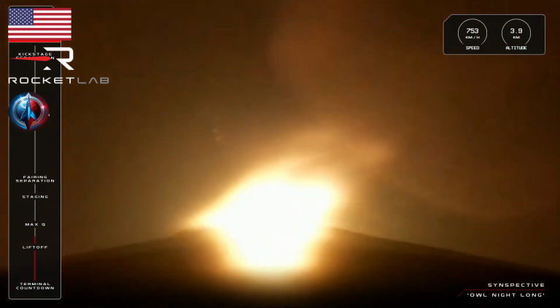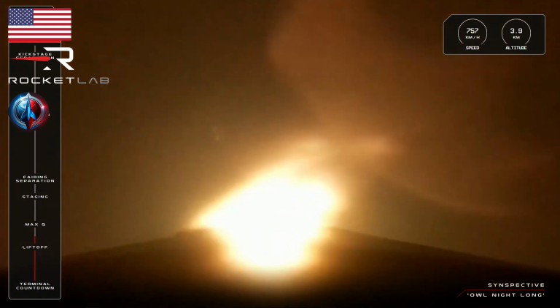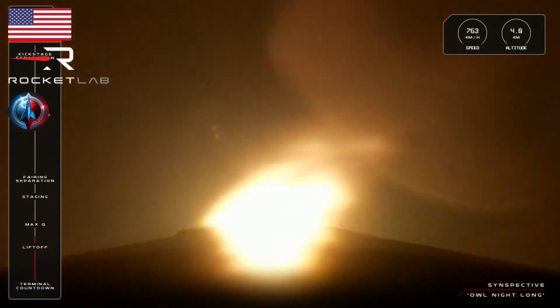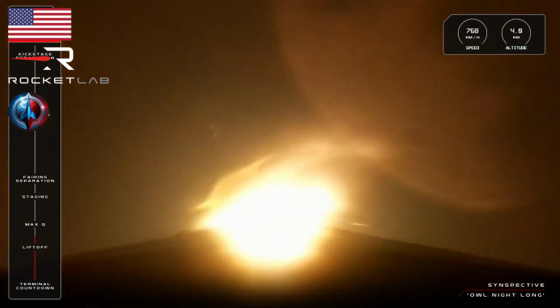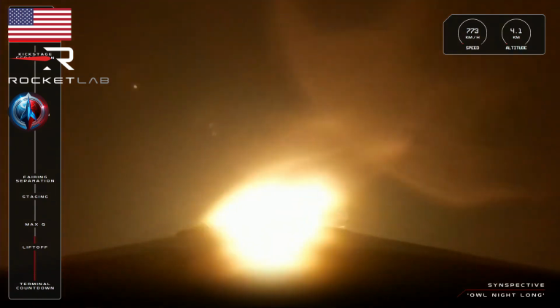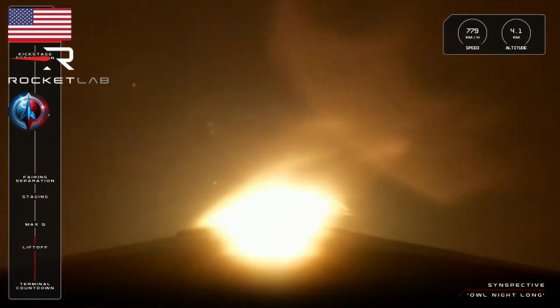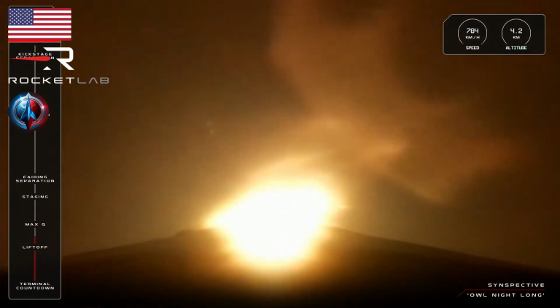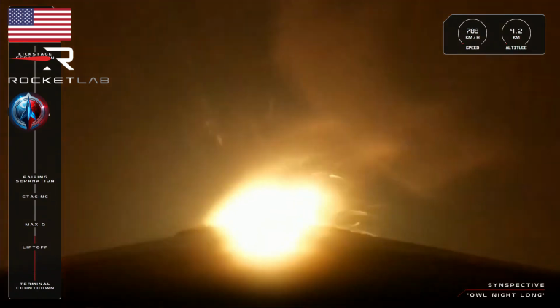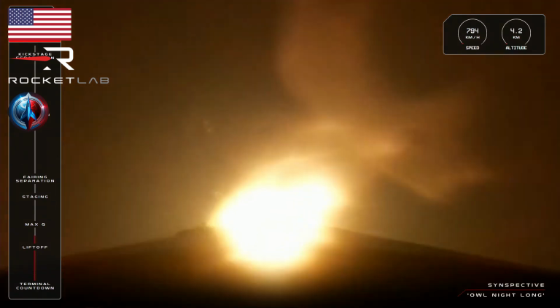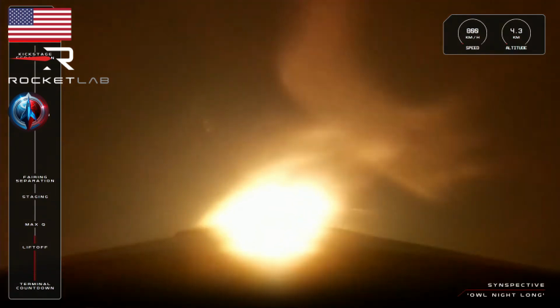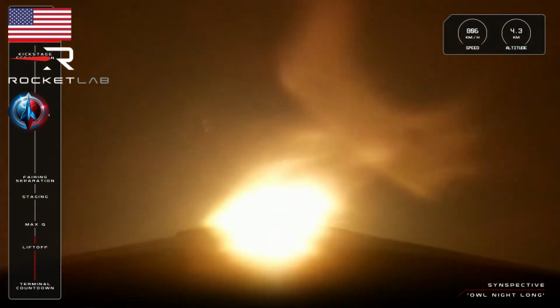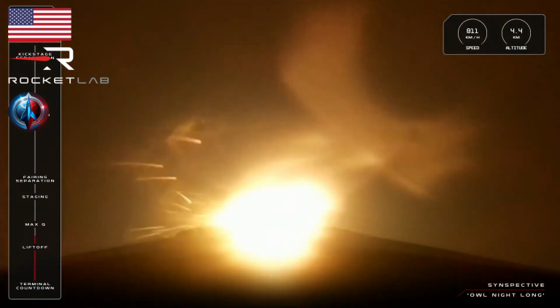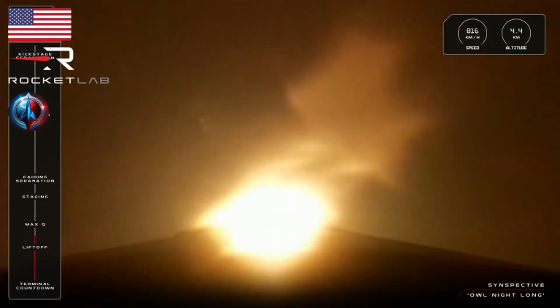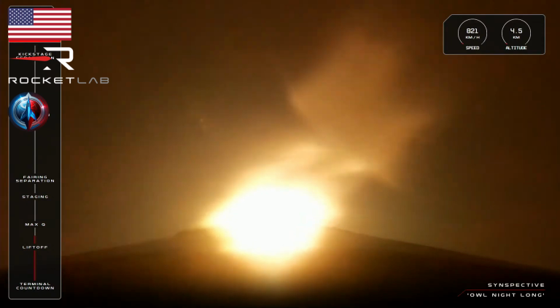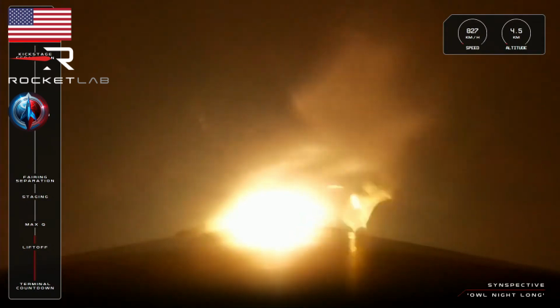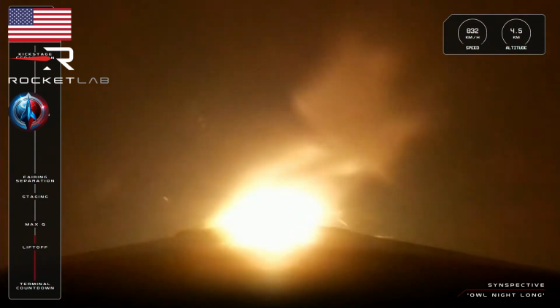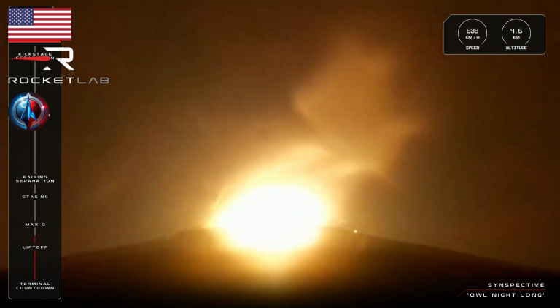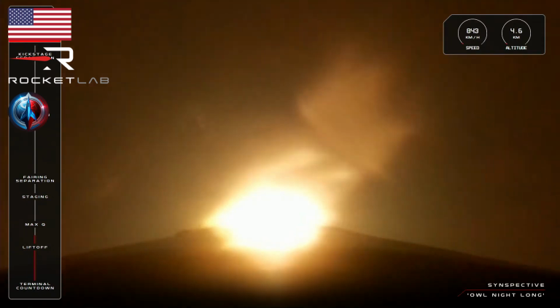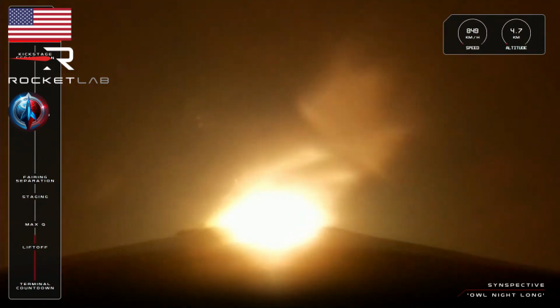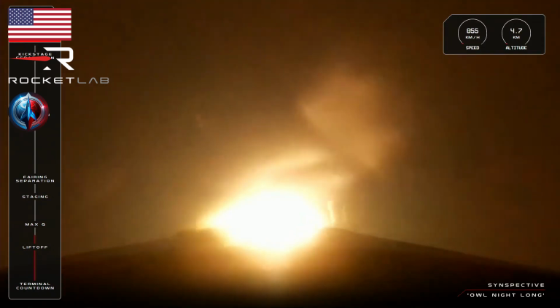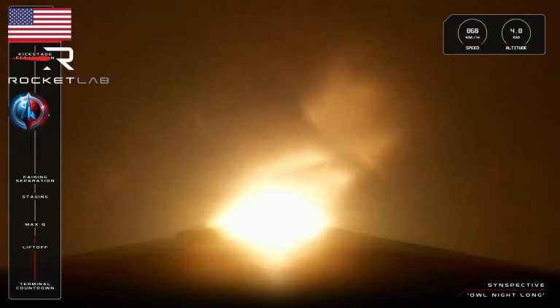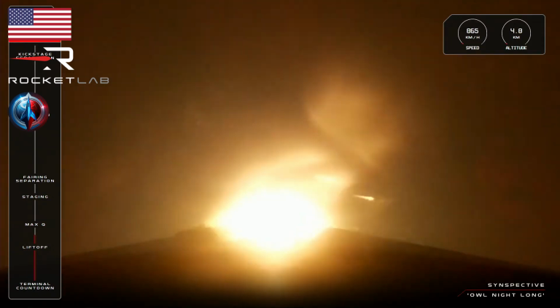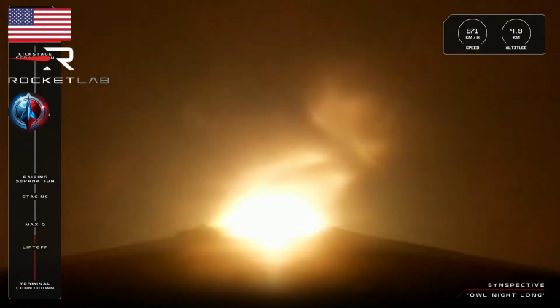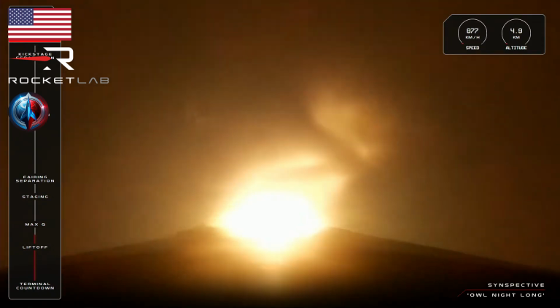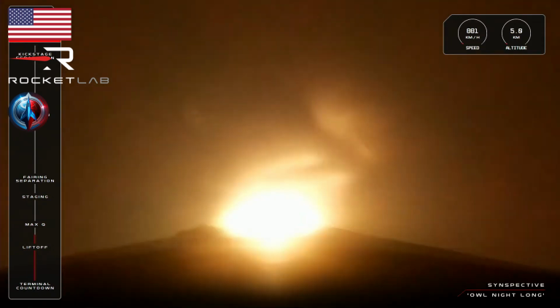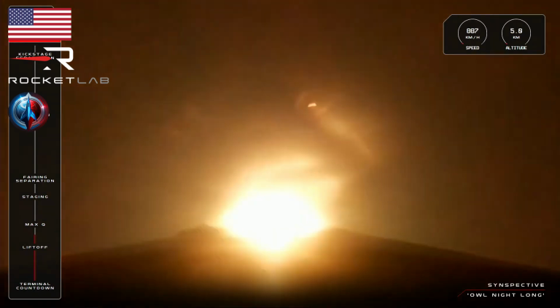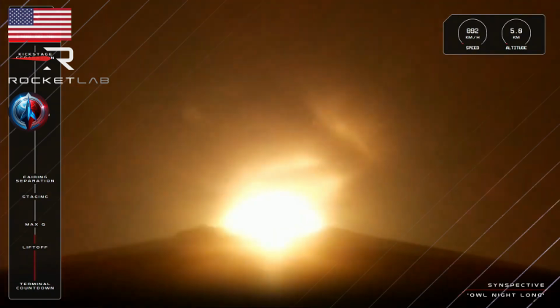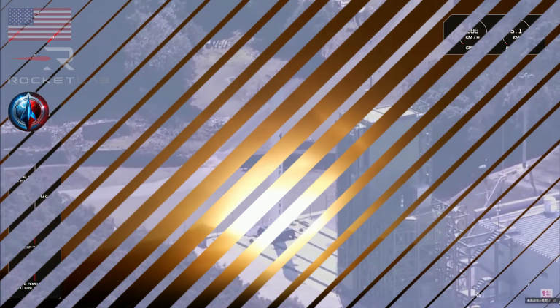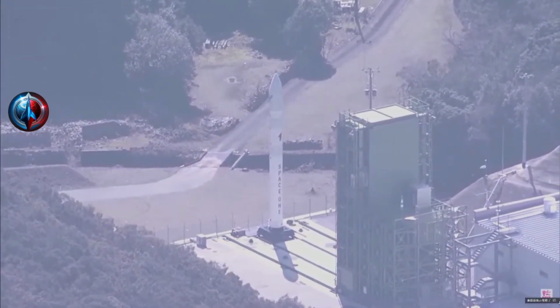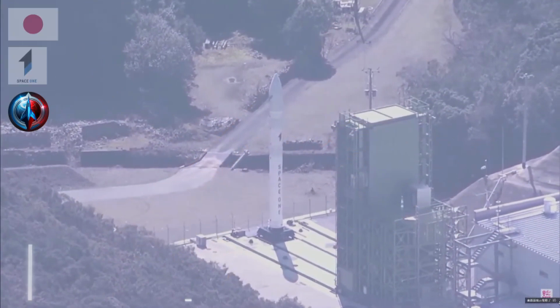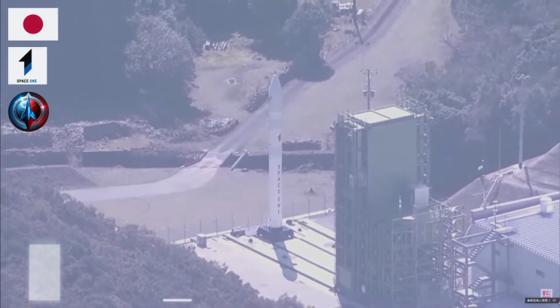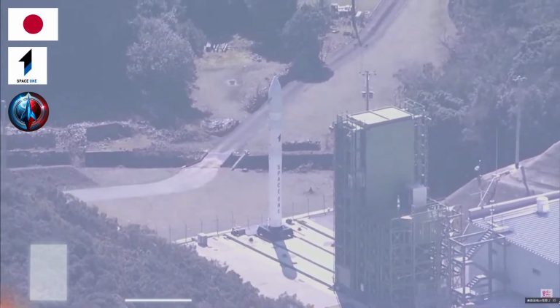The next critical stage in Electron's flight is Max-Q, or Maximum Aerodynamic Pressure.